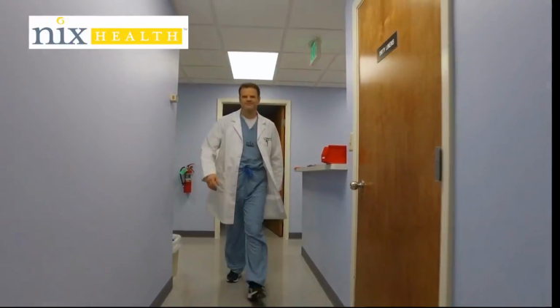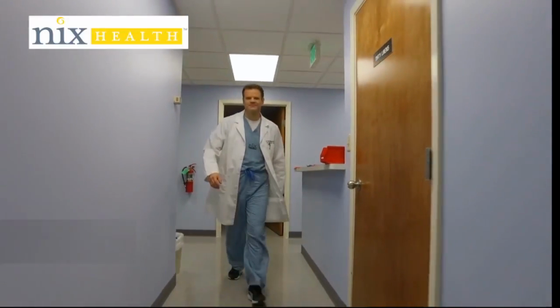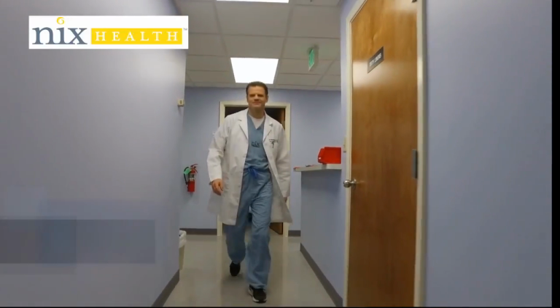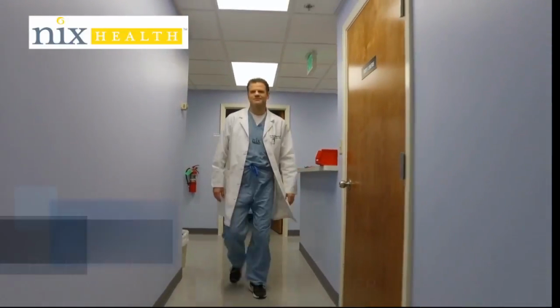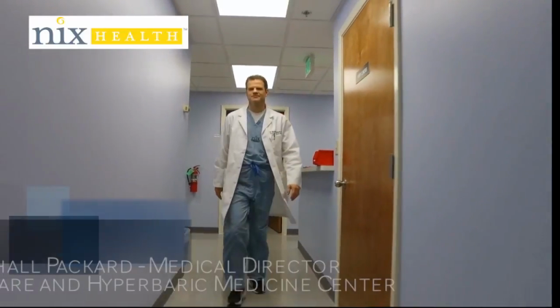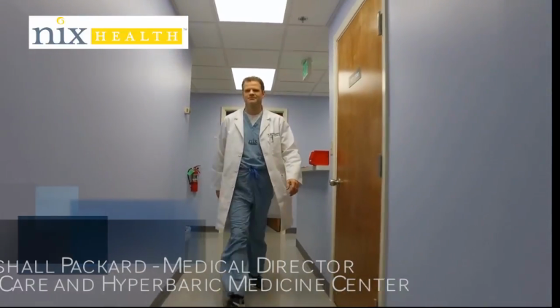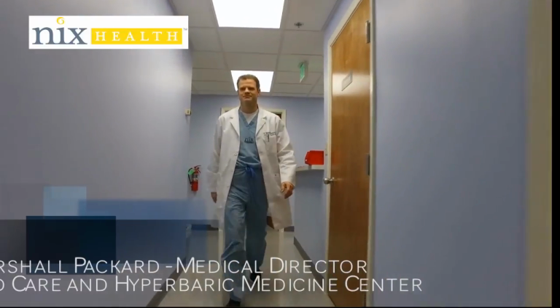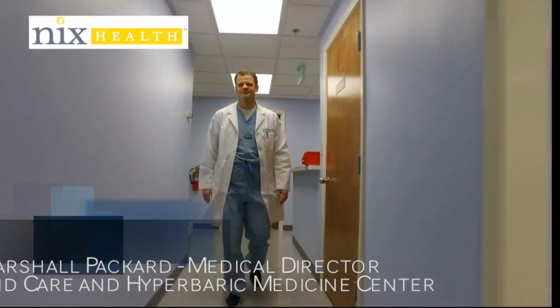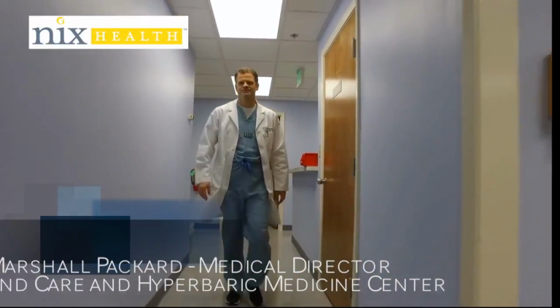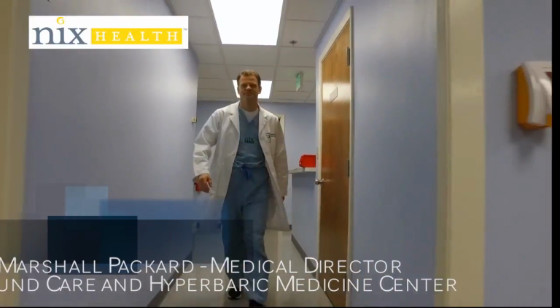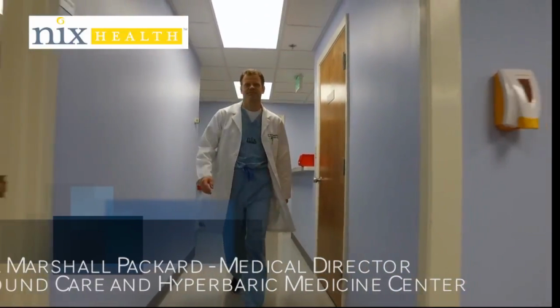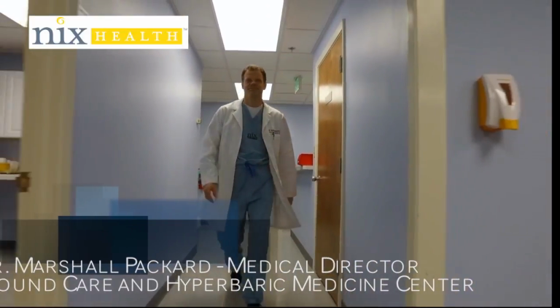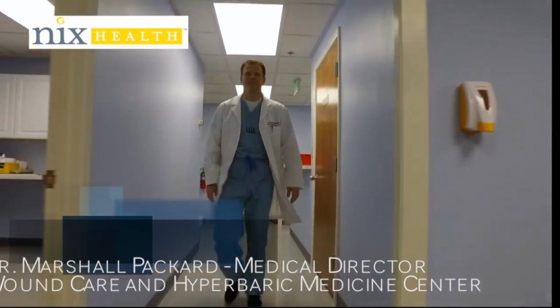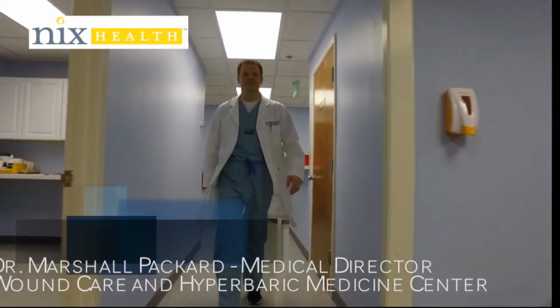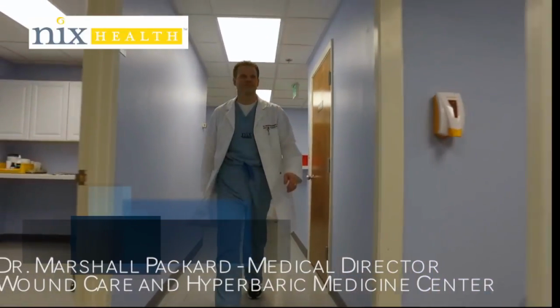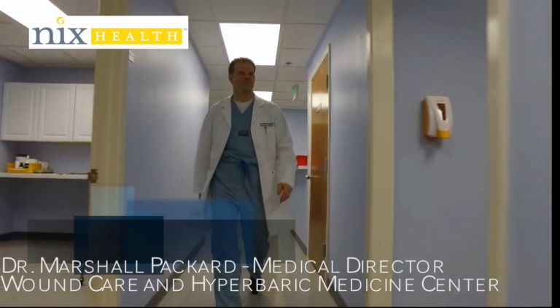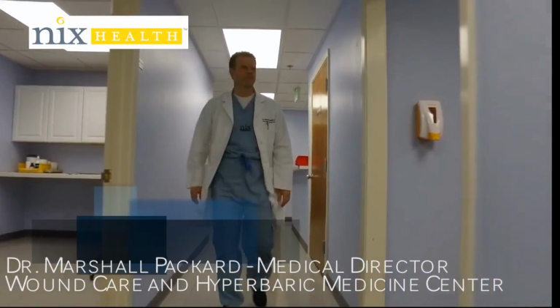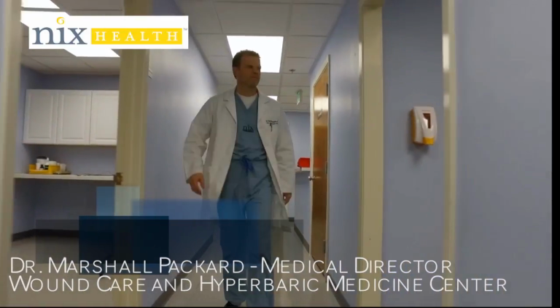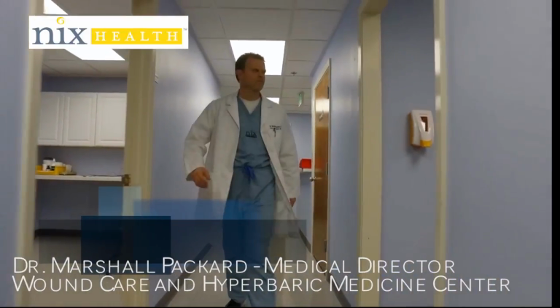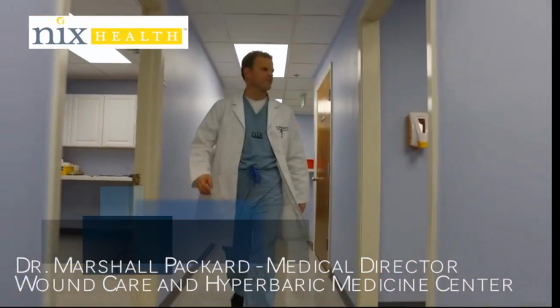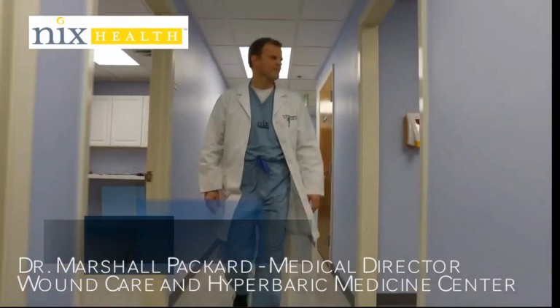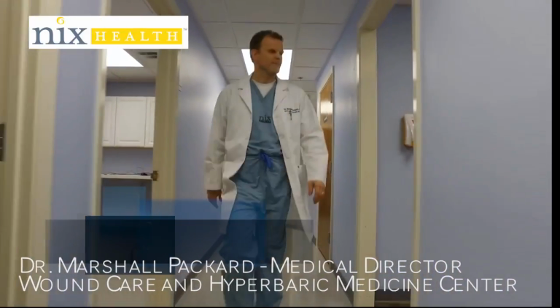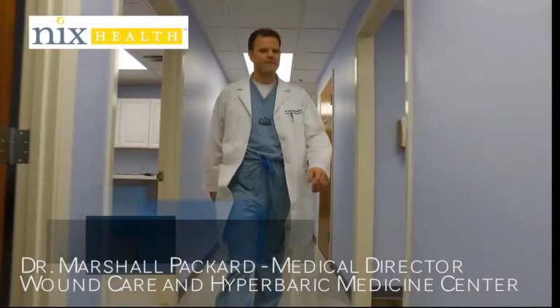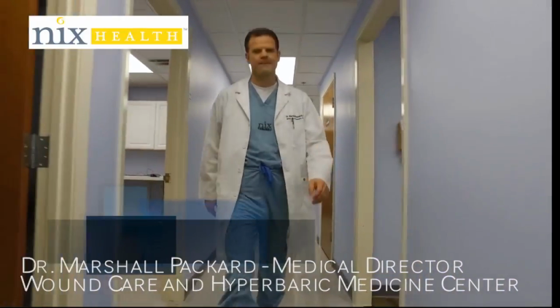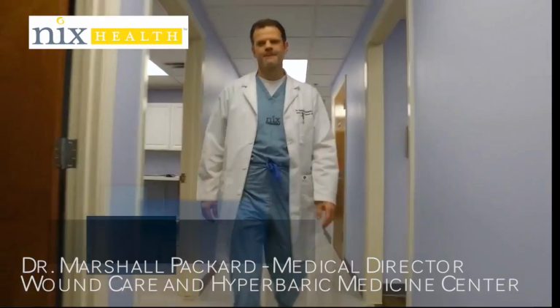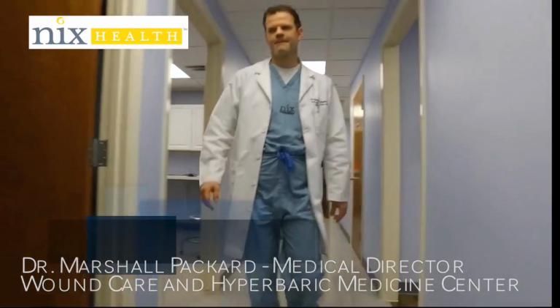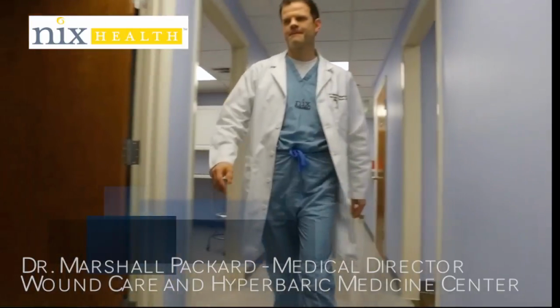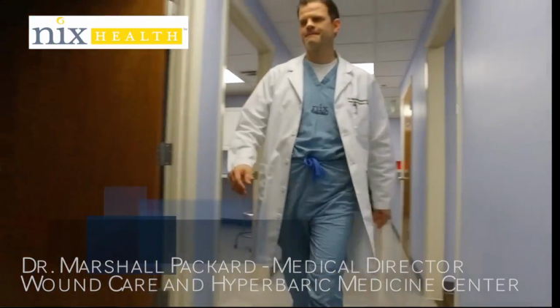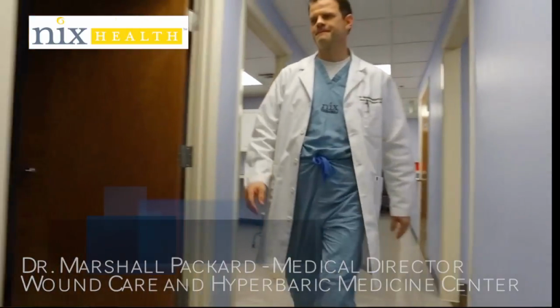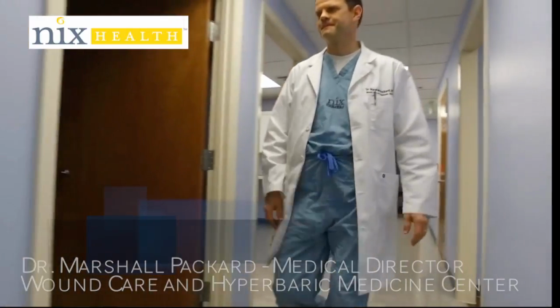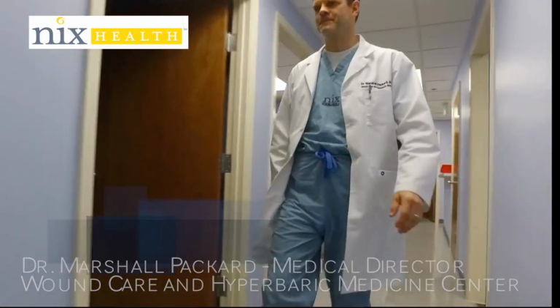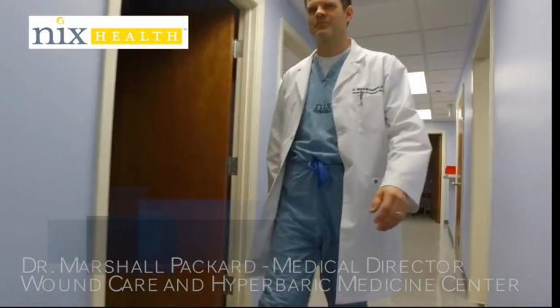I'm Dr. Marshall Packard, the medical director at the Hyperbaric Medicine and Wound Care Center here at the Knicks Hospital.